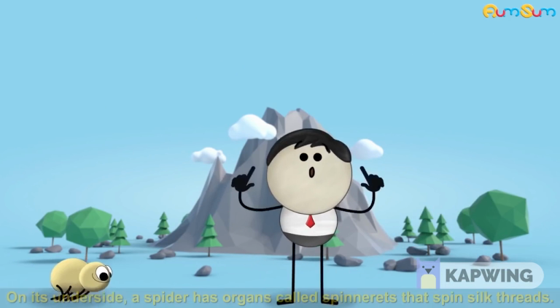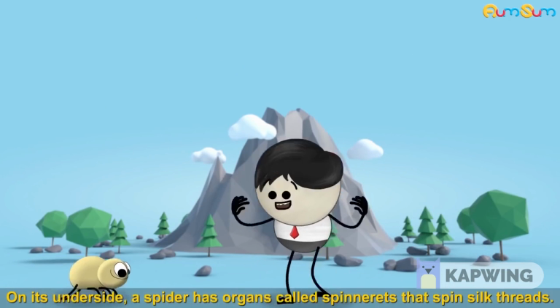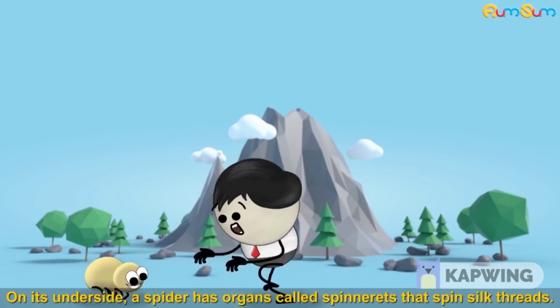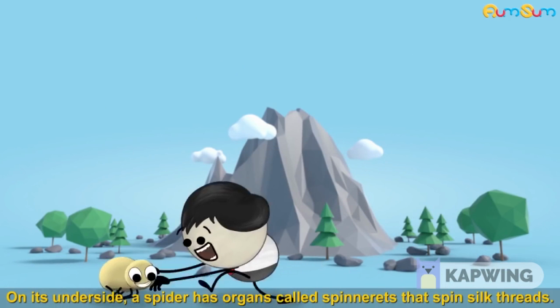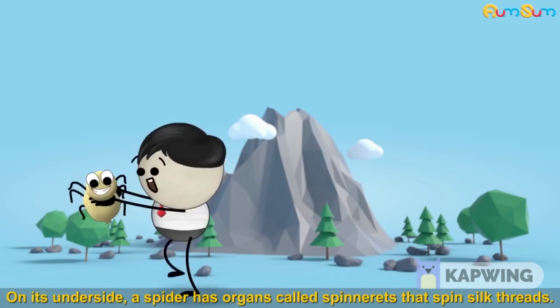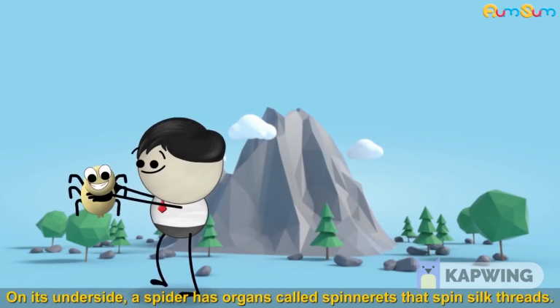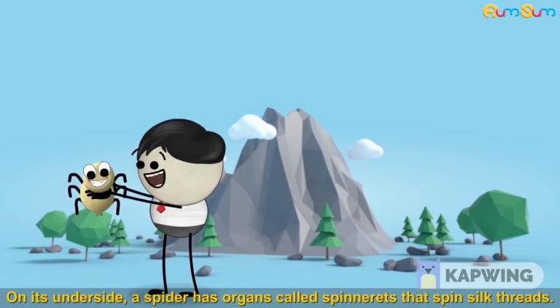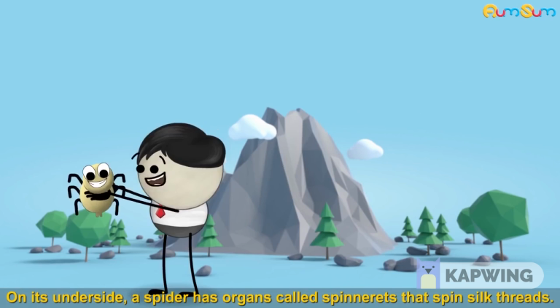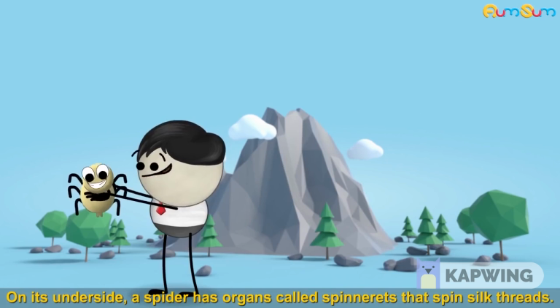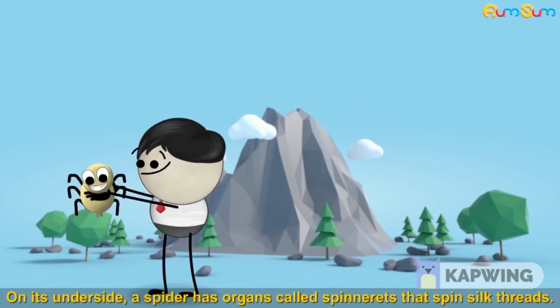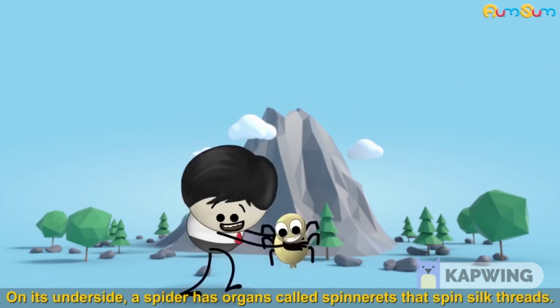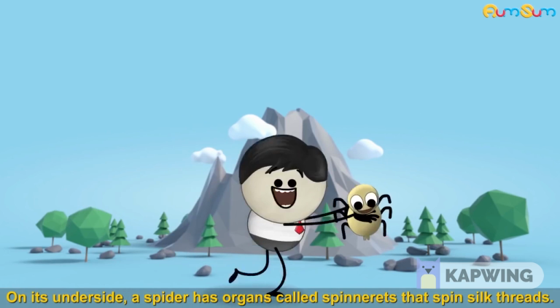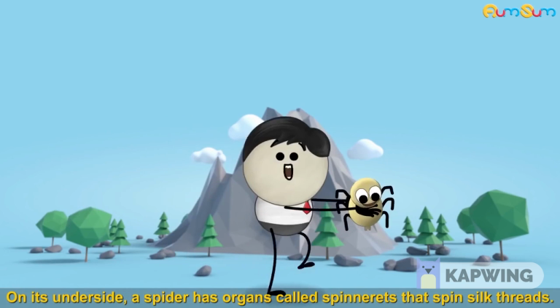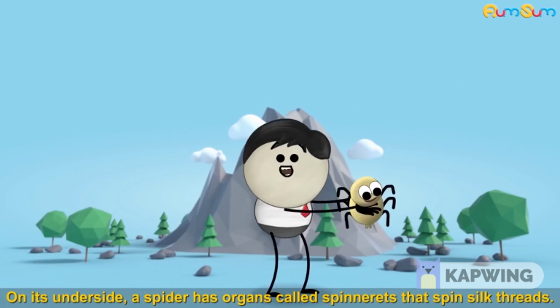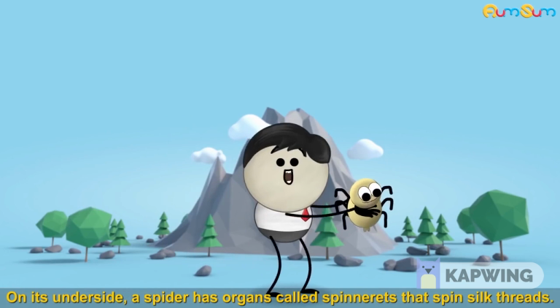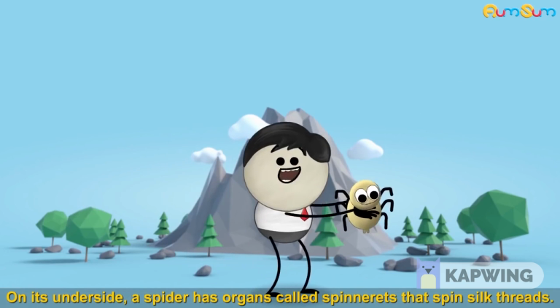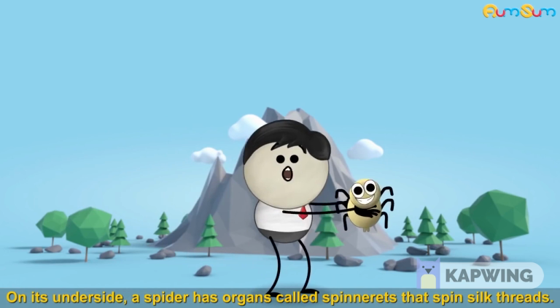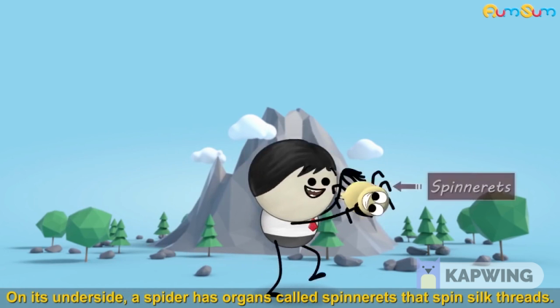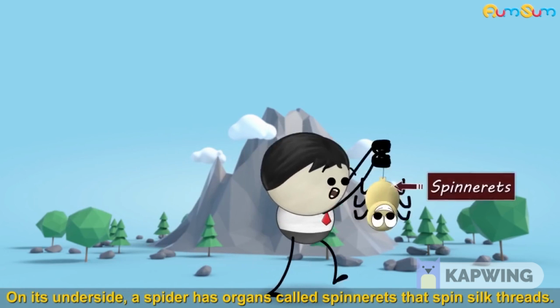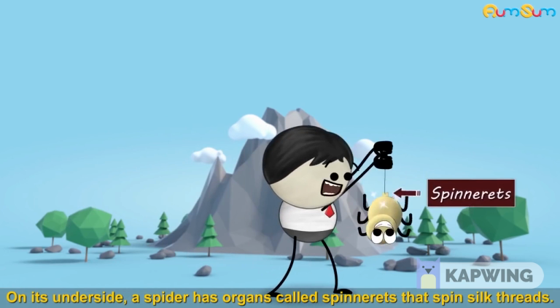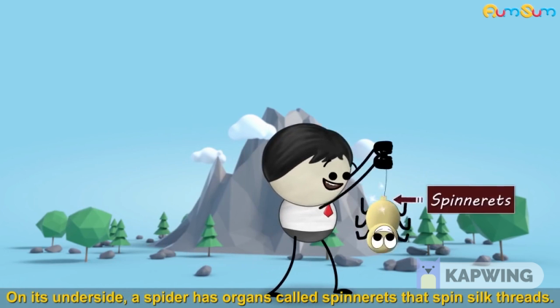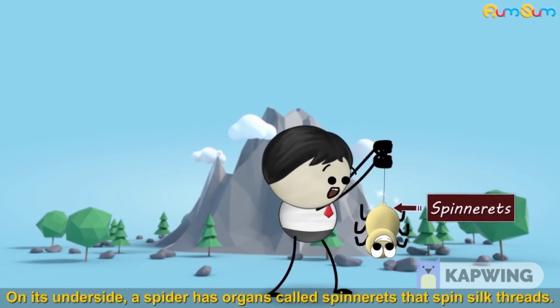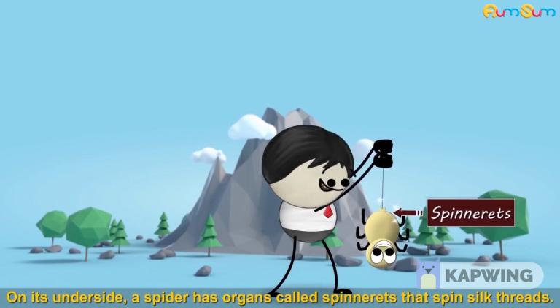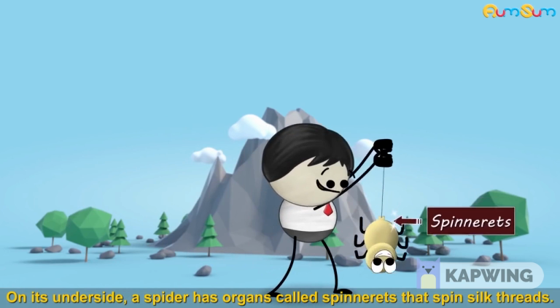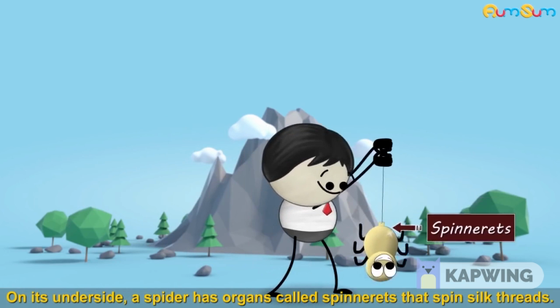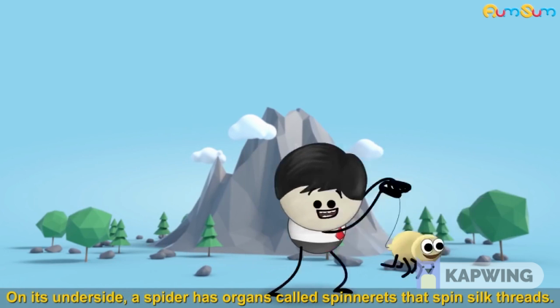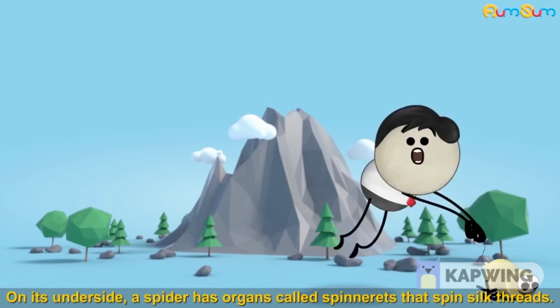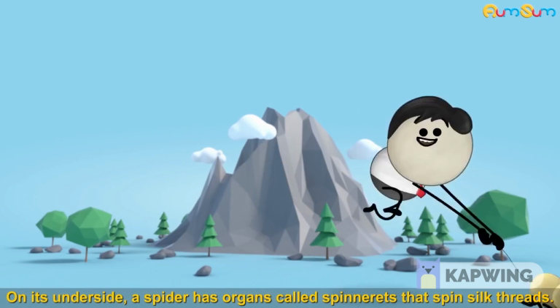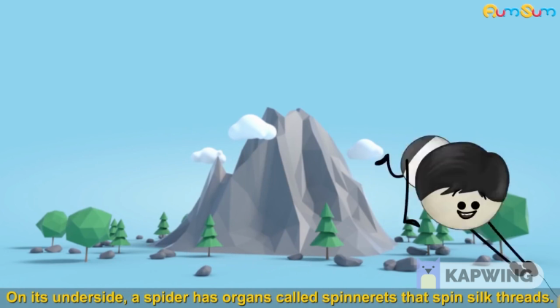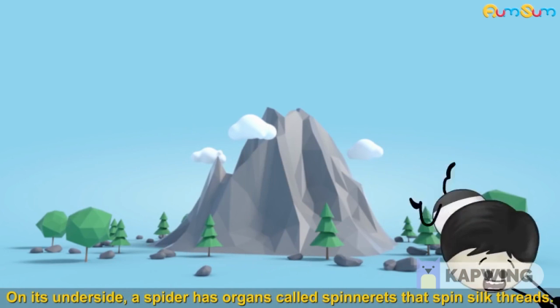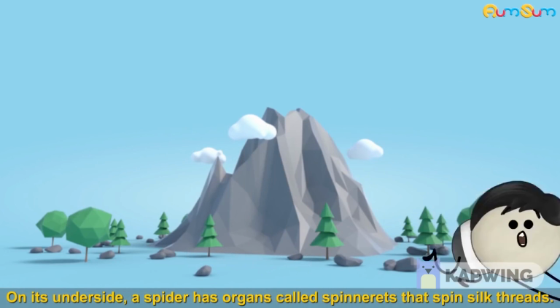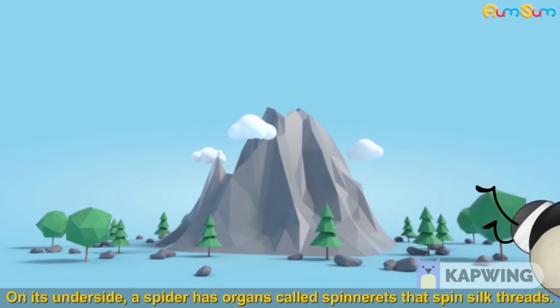On its underside, a spider has organs called spinnerets that spin silk threads.